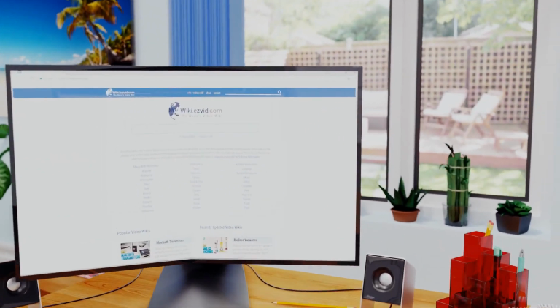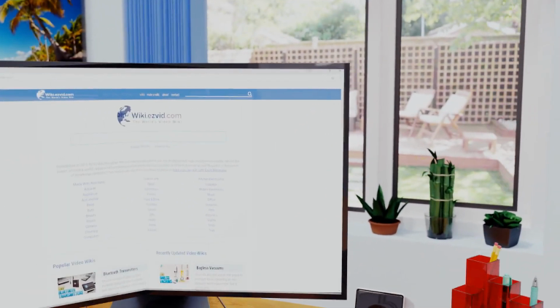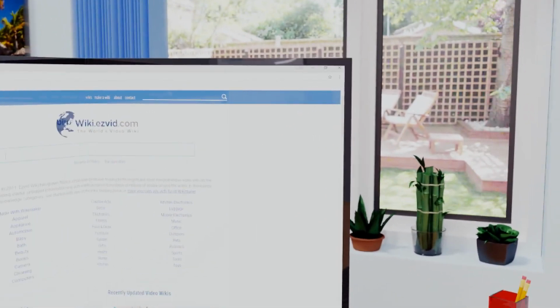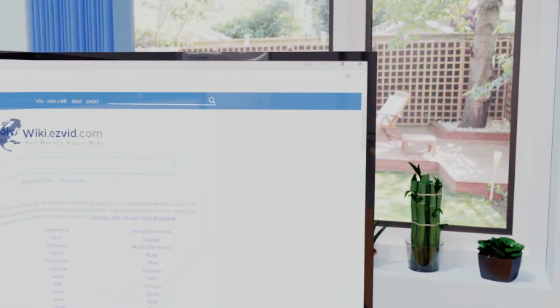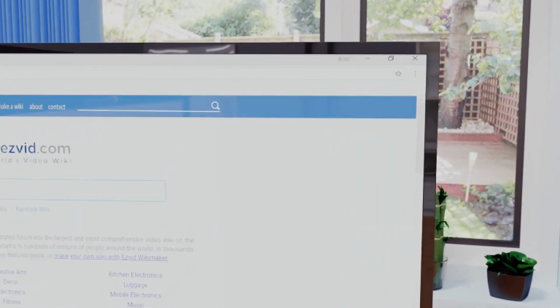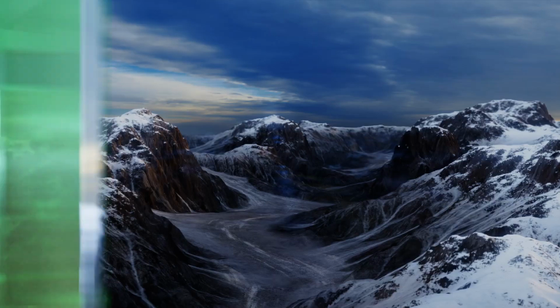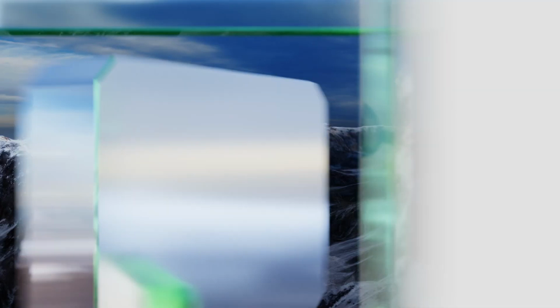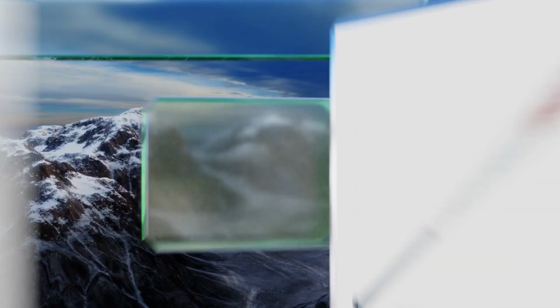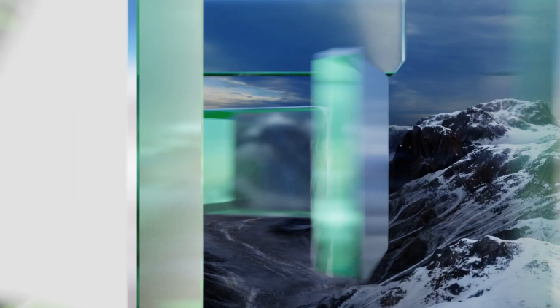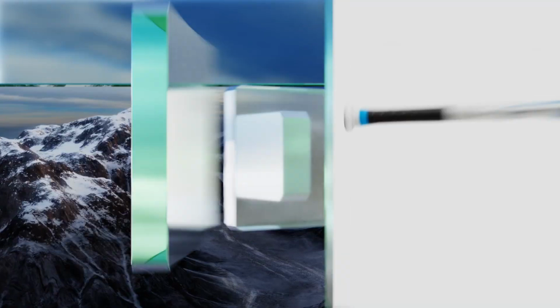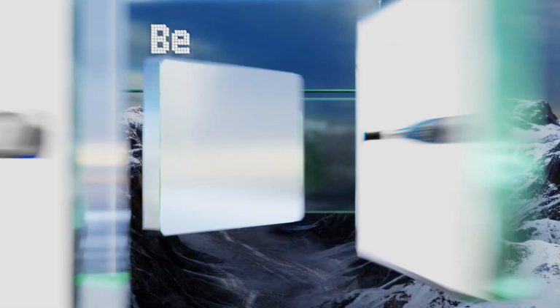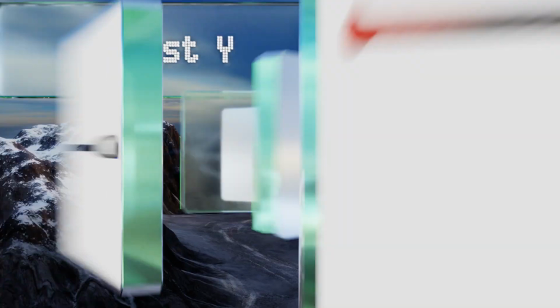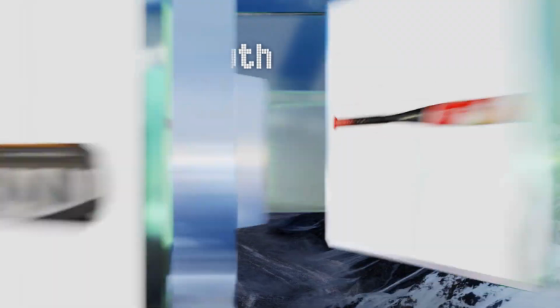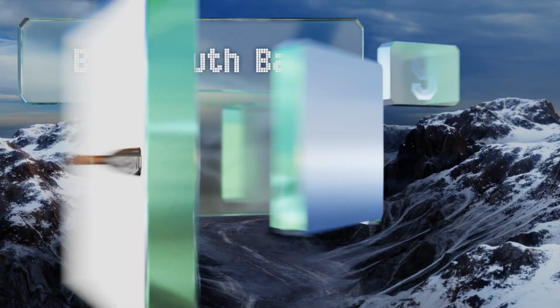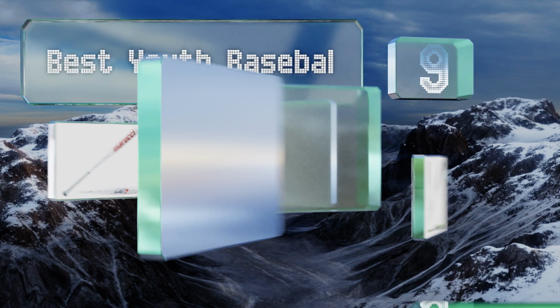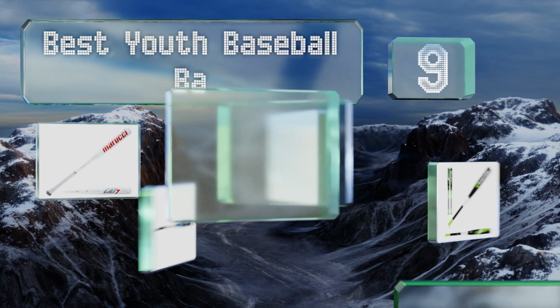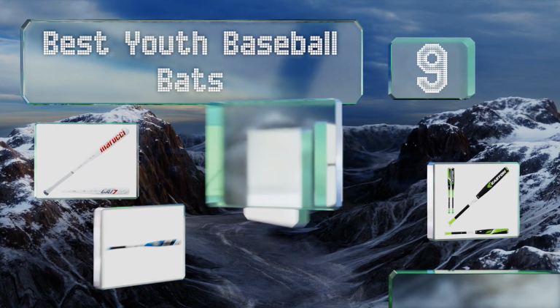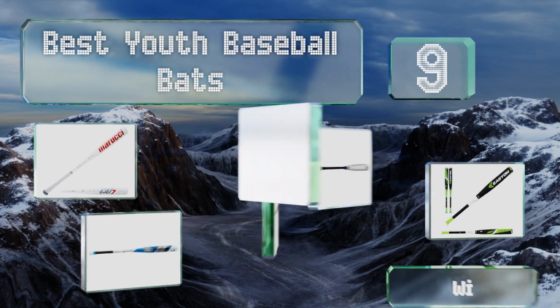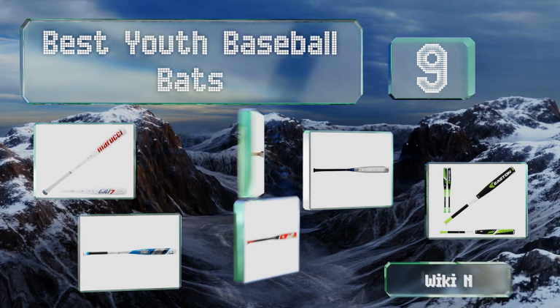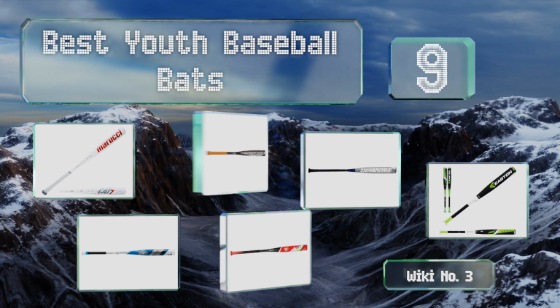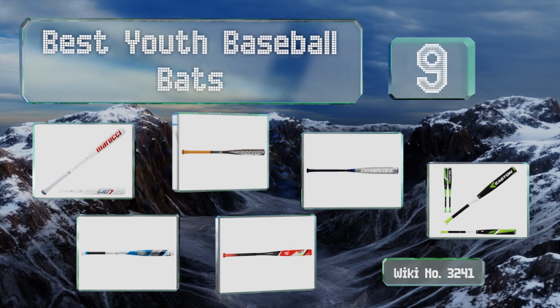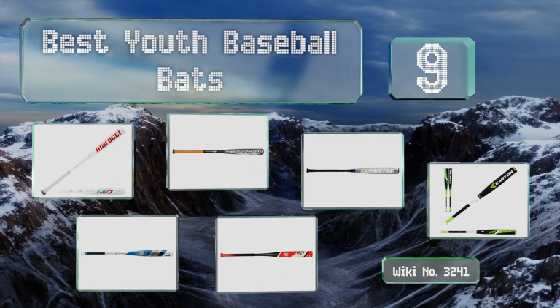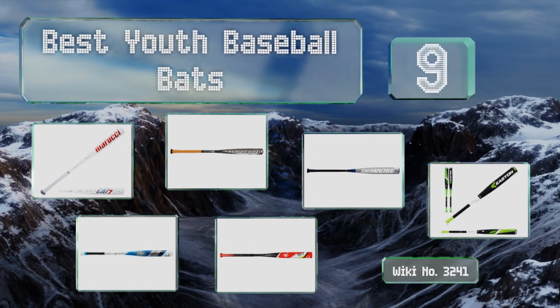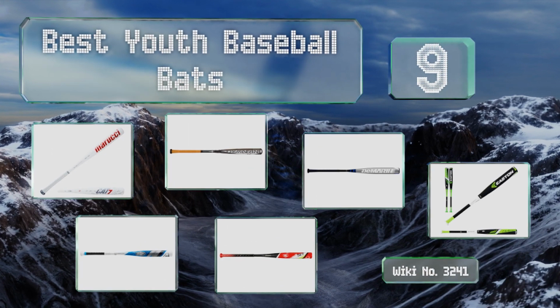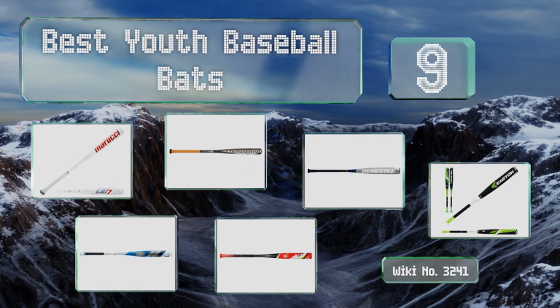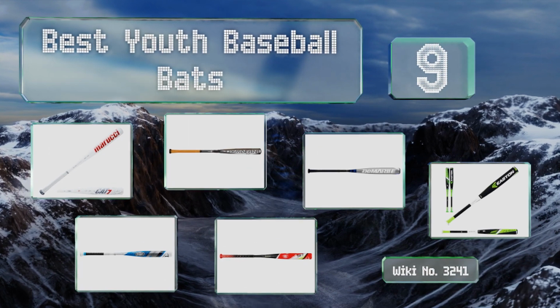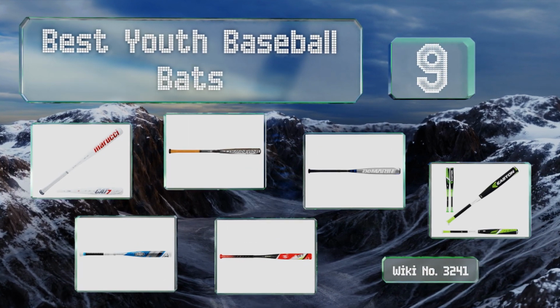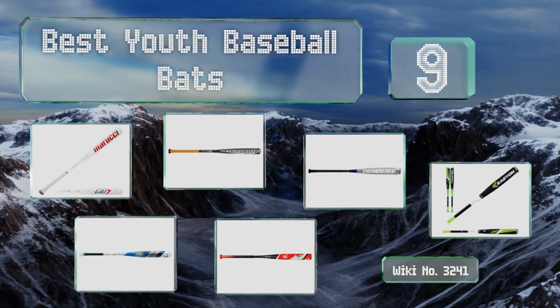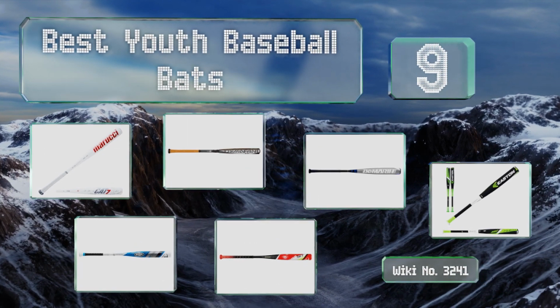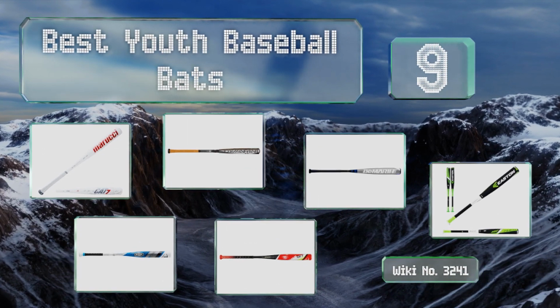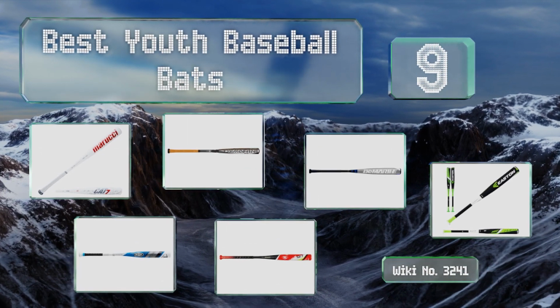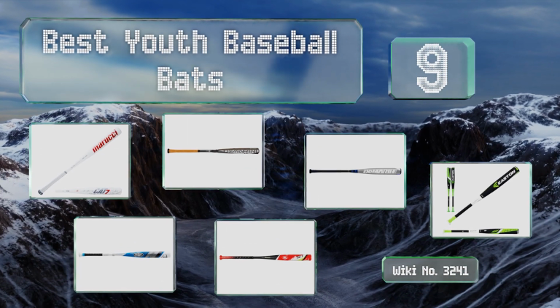EasyVid presents the nine best youth baseball bats. Let's get started with the list.